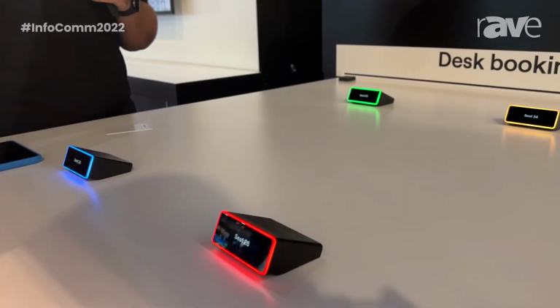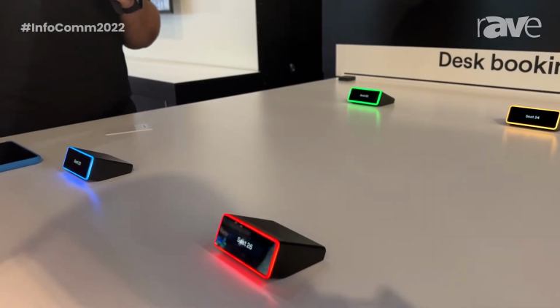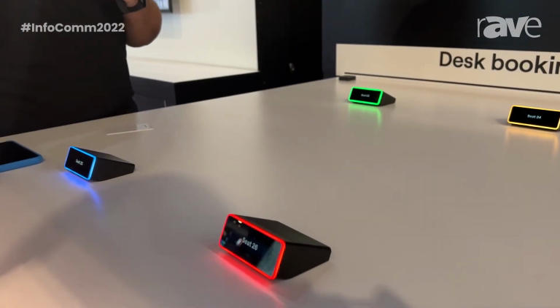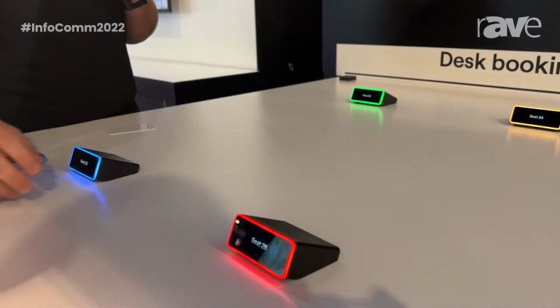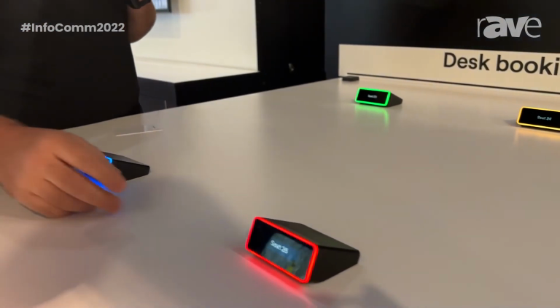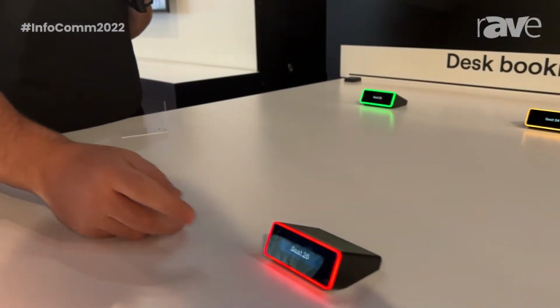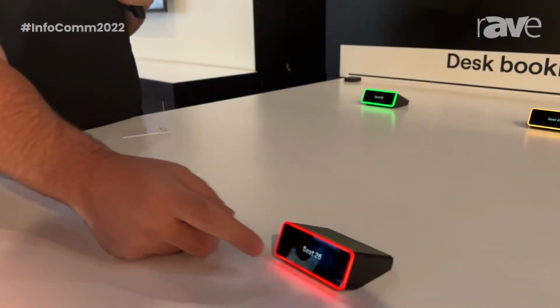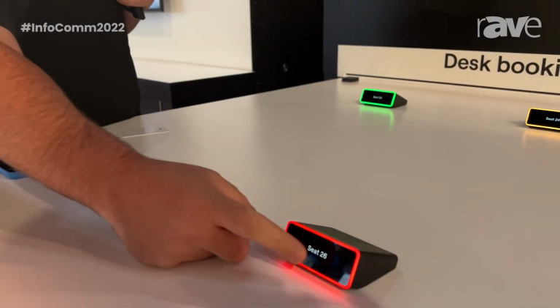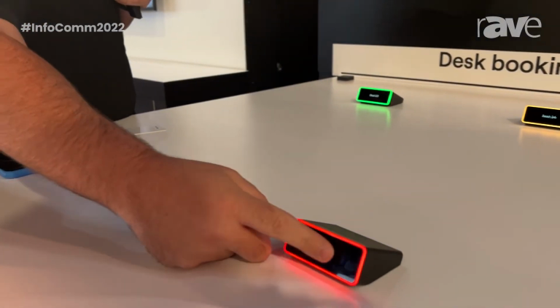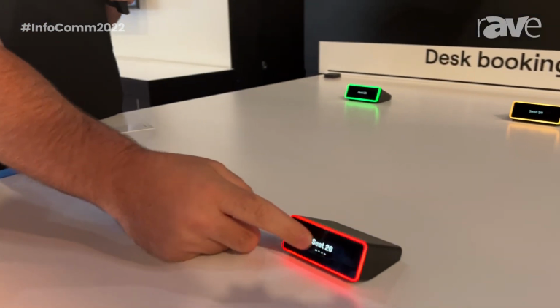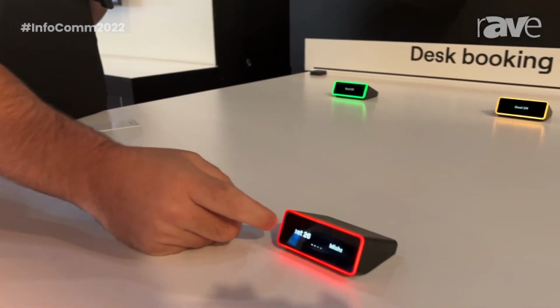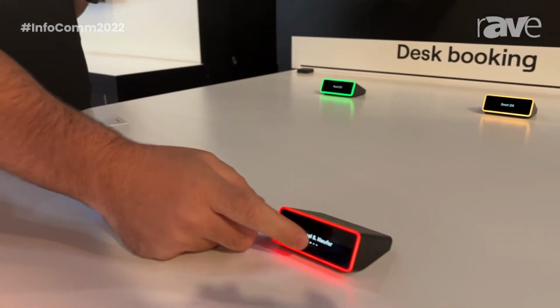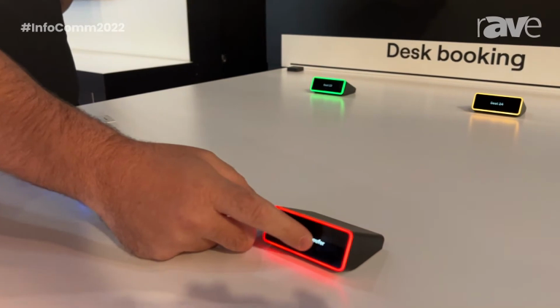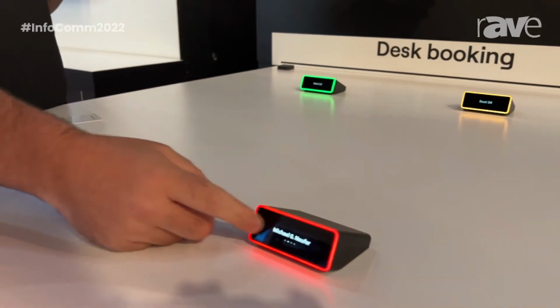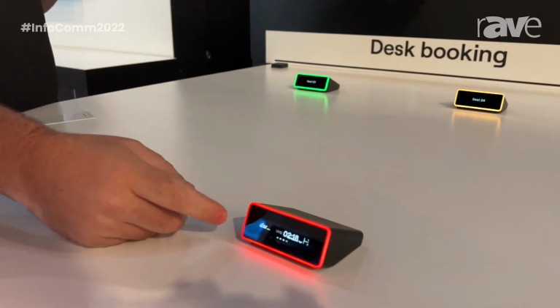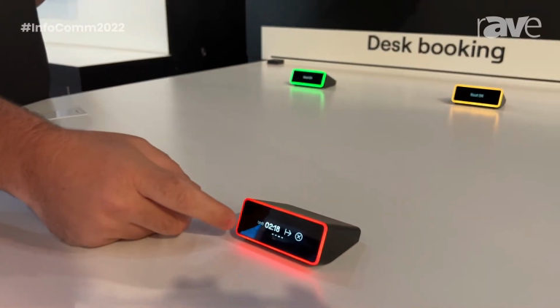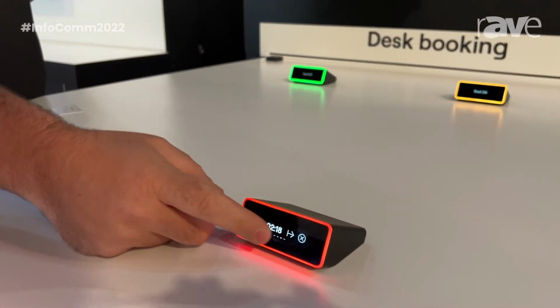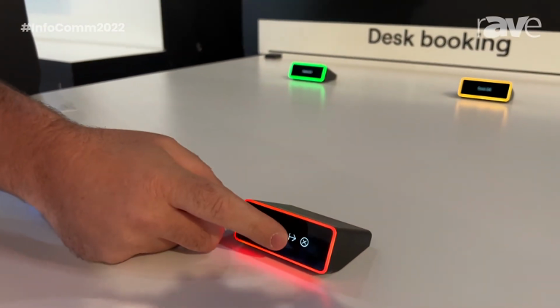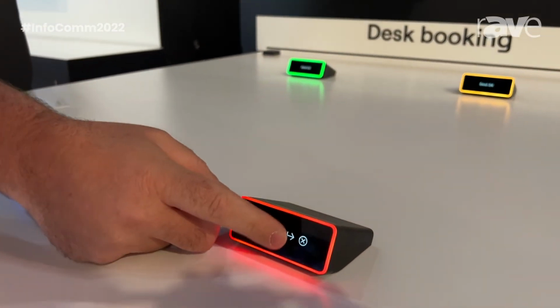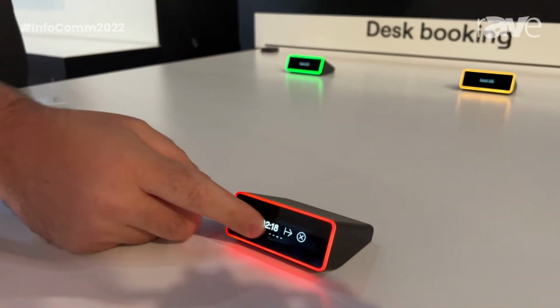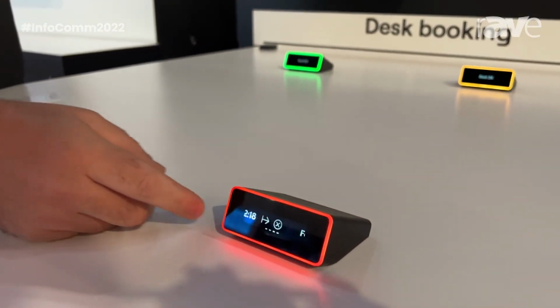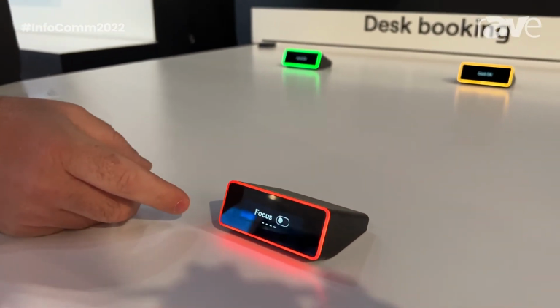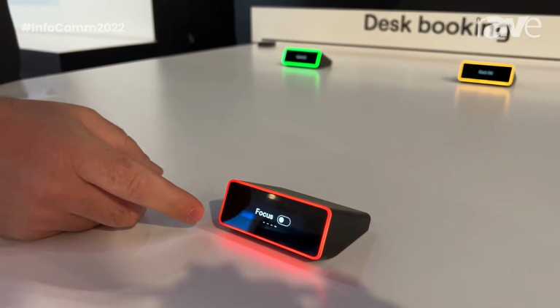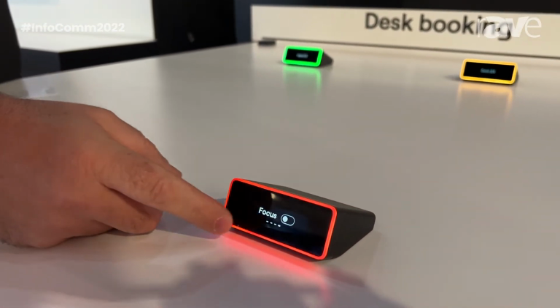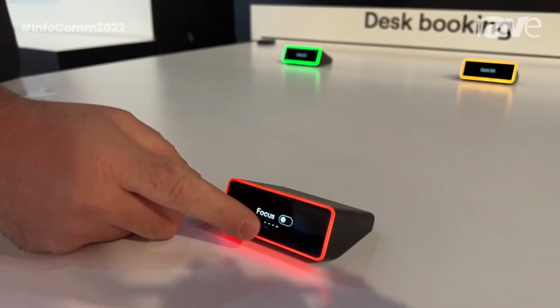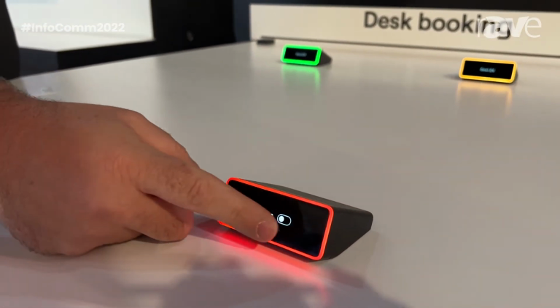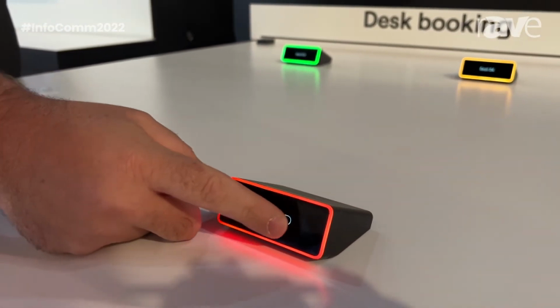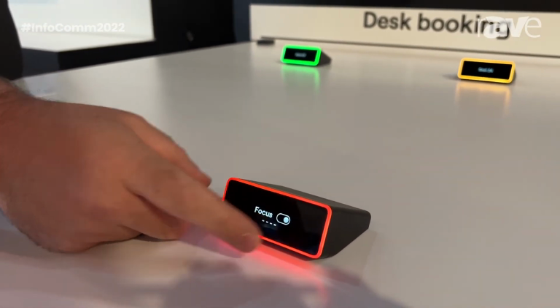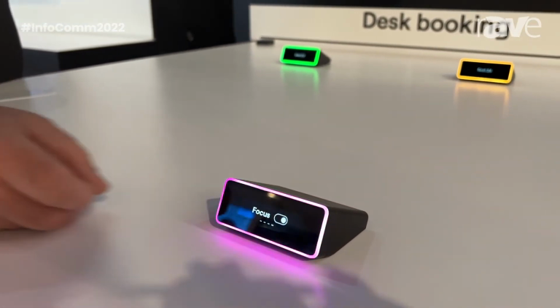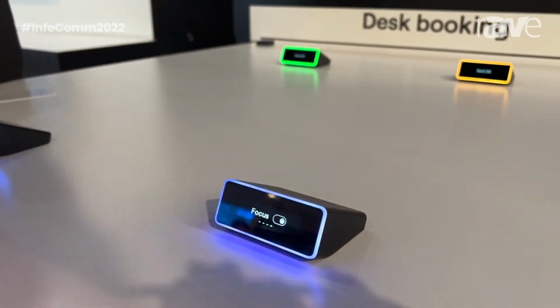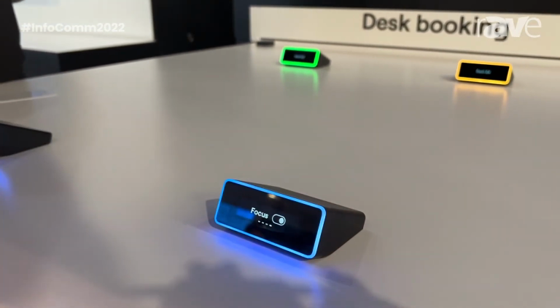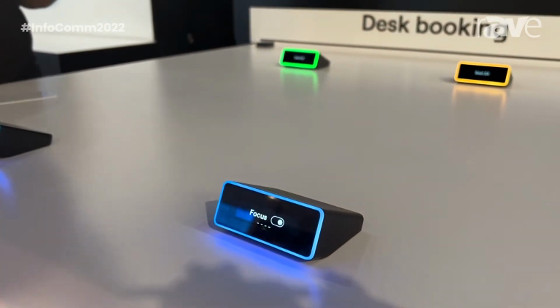We've also introduced a new color to our lineup. If I scroll here on the device, I can activate what's called focus mode.